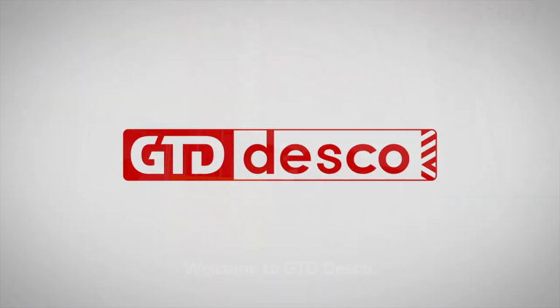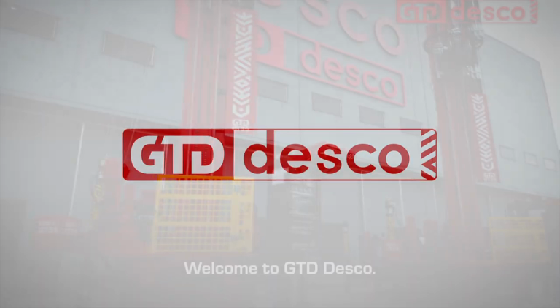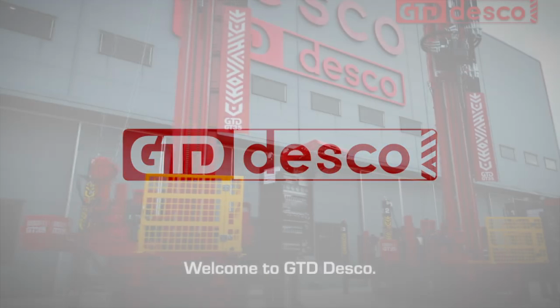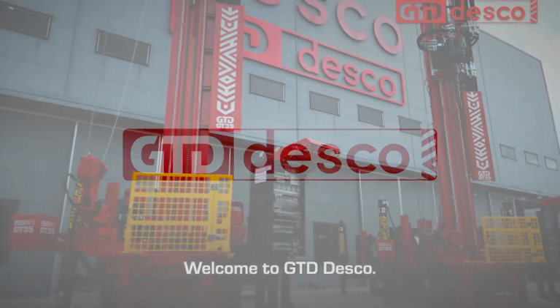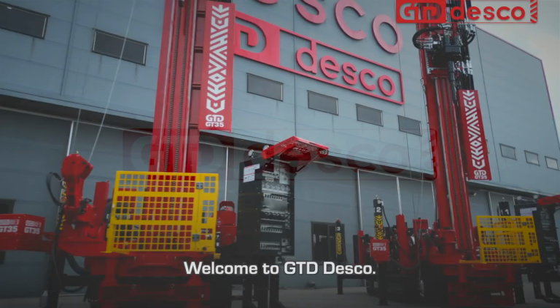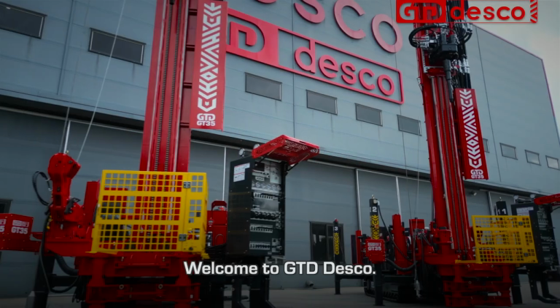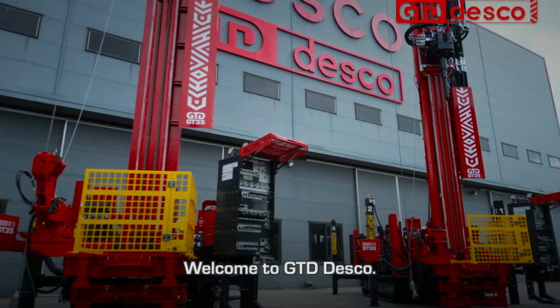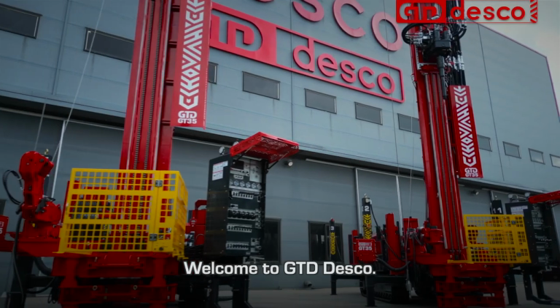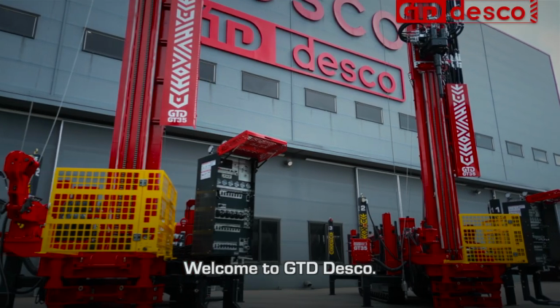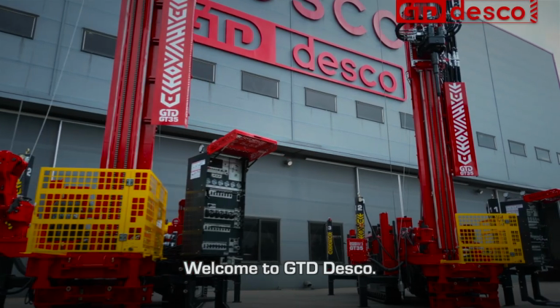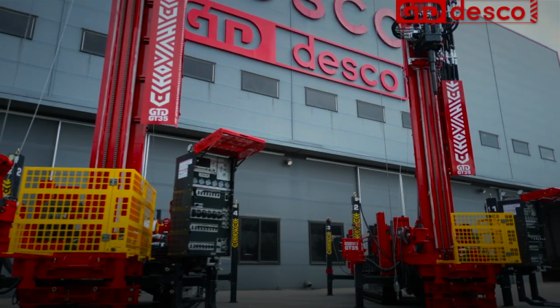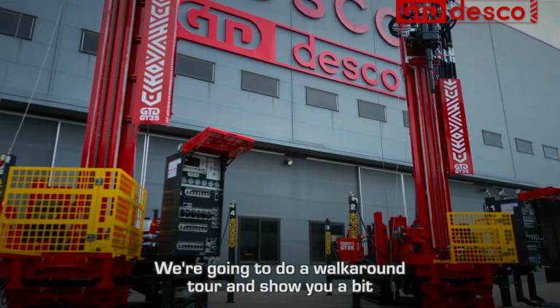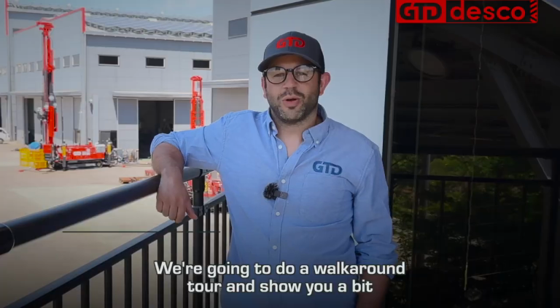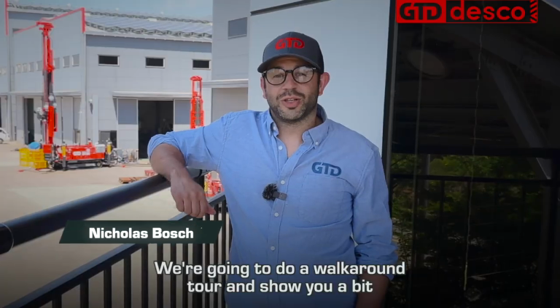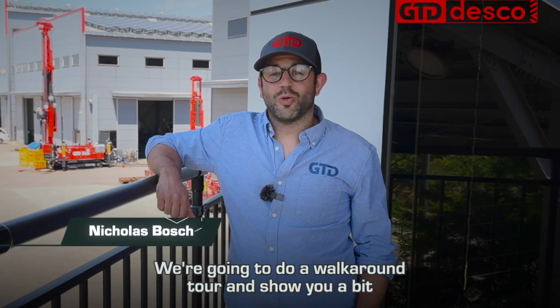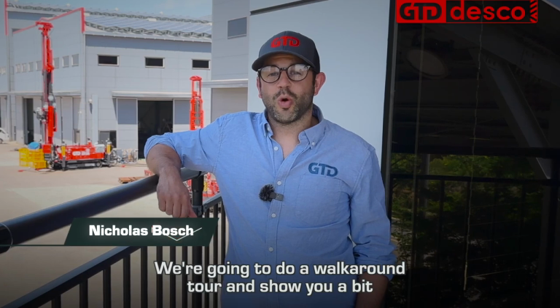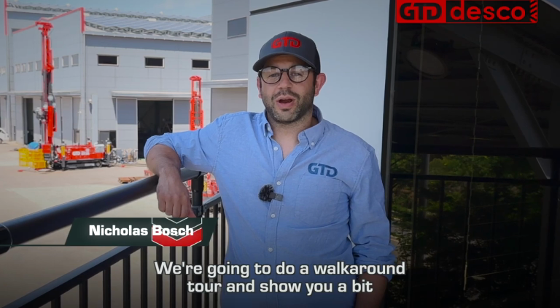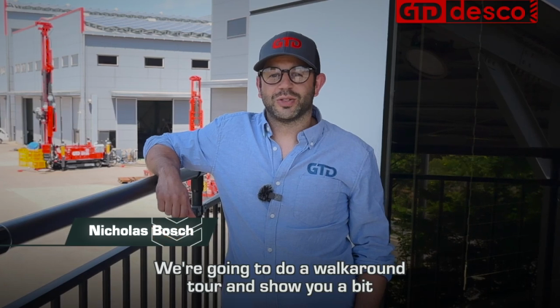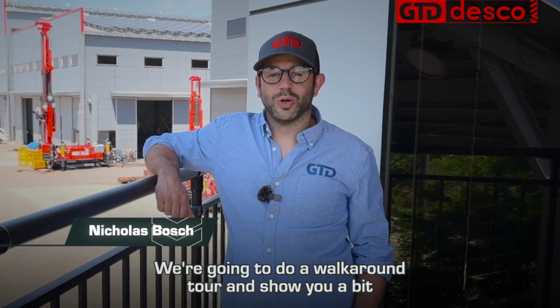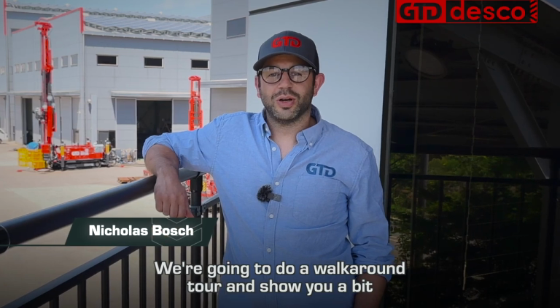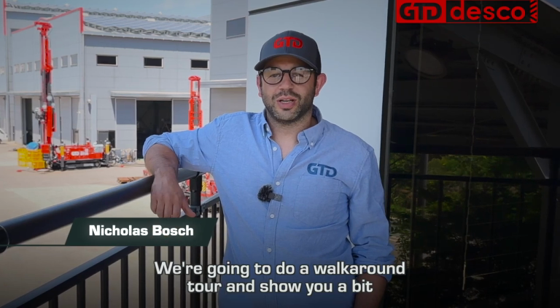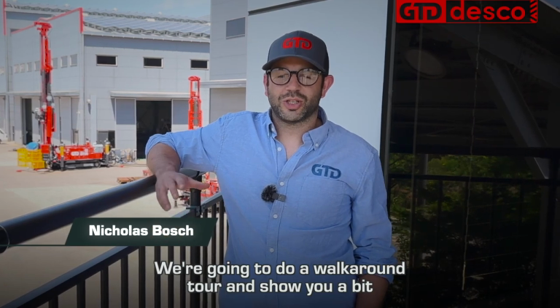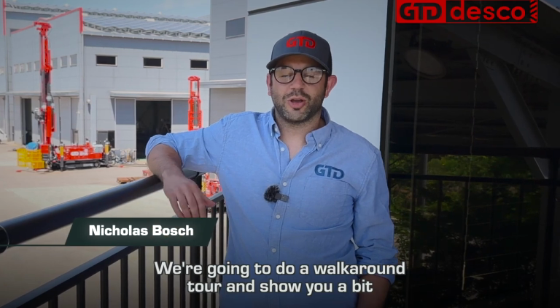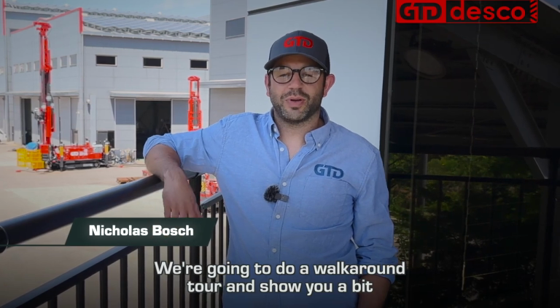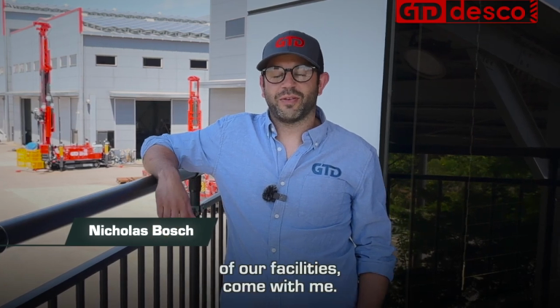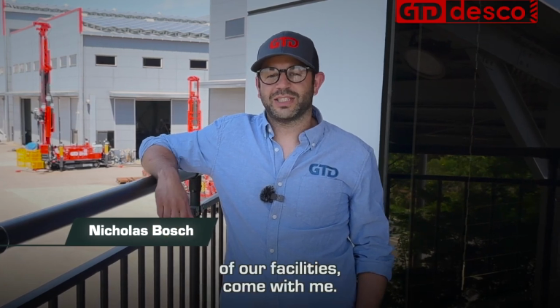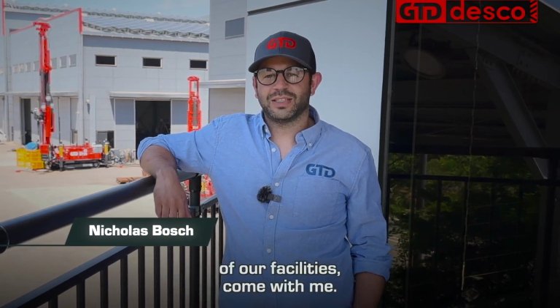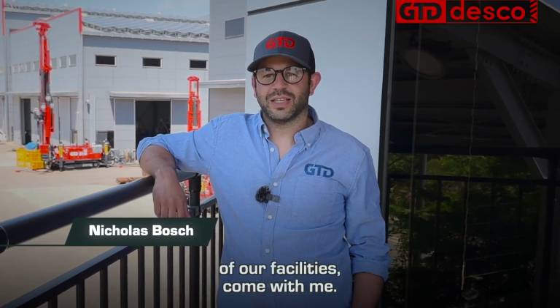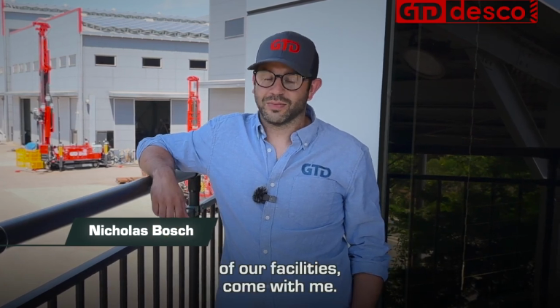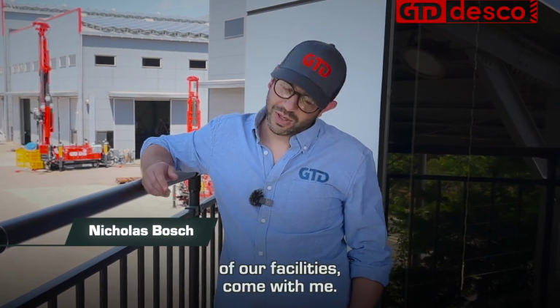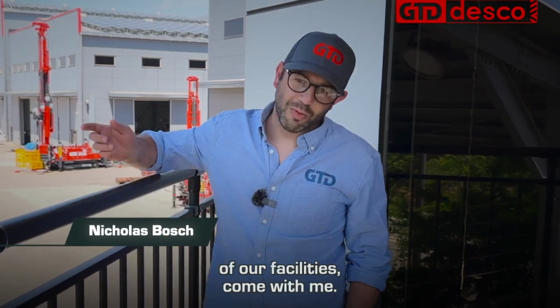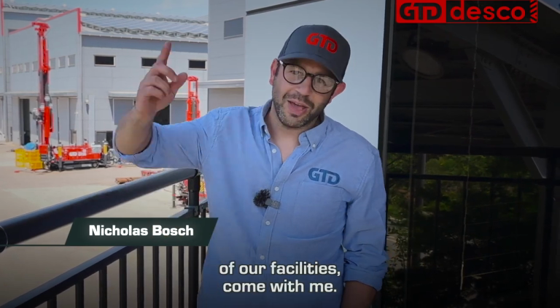Welcome to GTD Desco. We're going to do a walk-around tour and show you a bit of our facilities. Come with me.